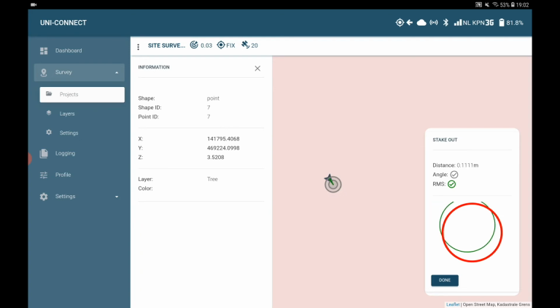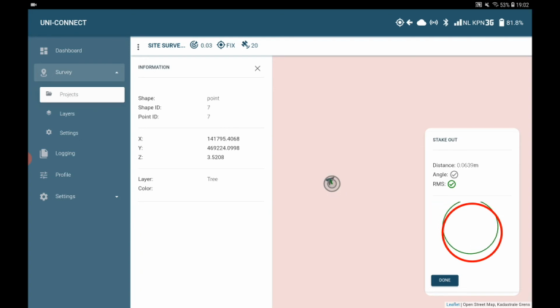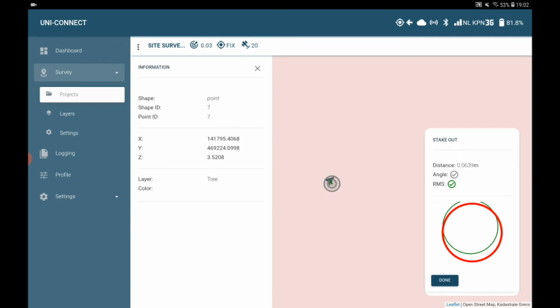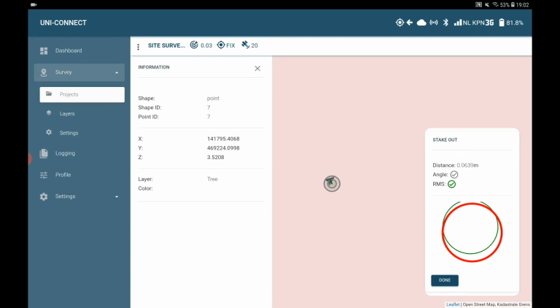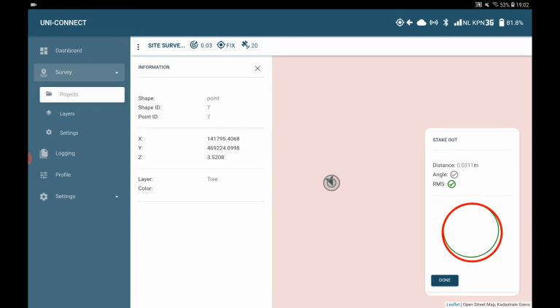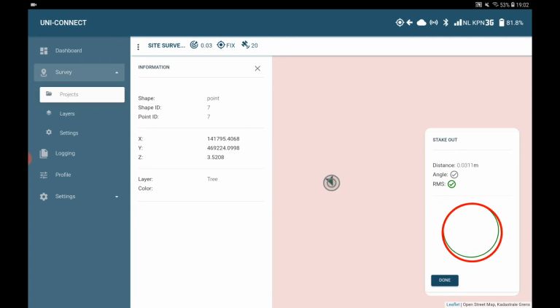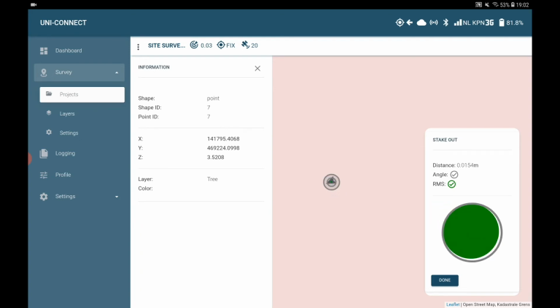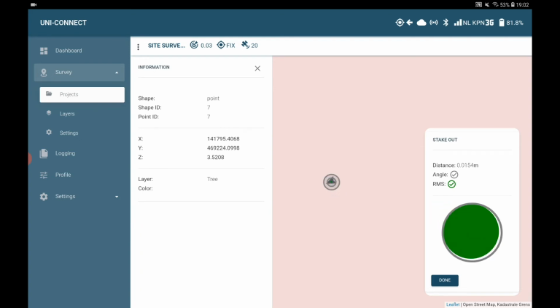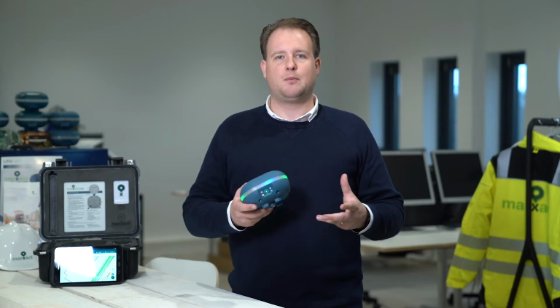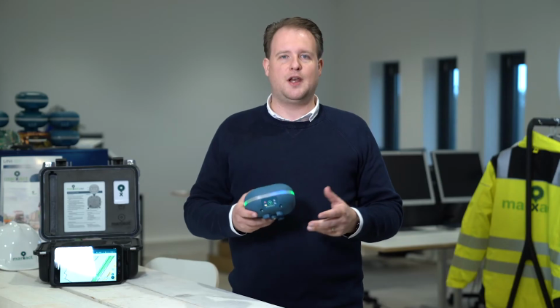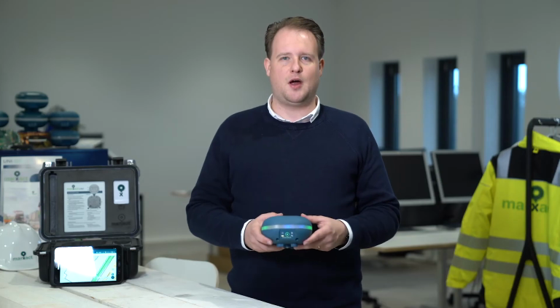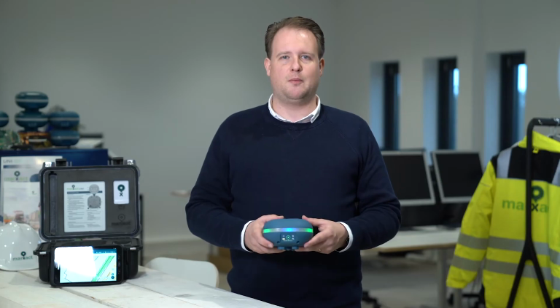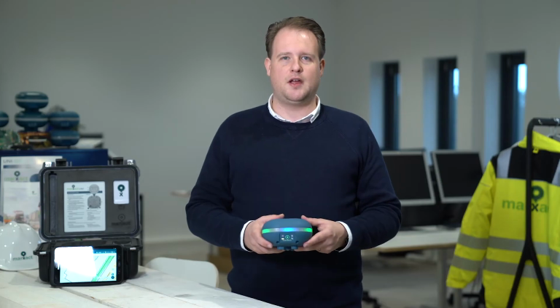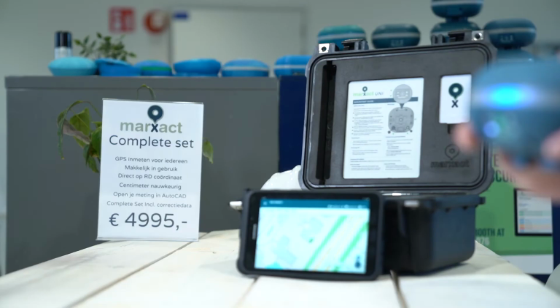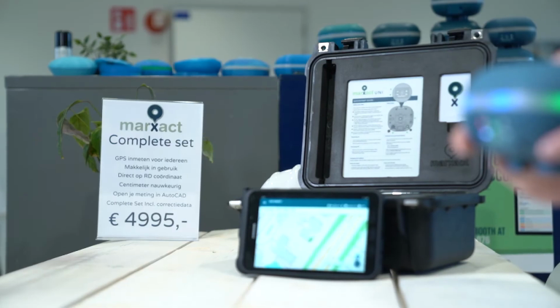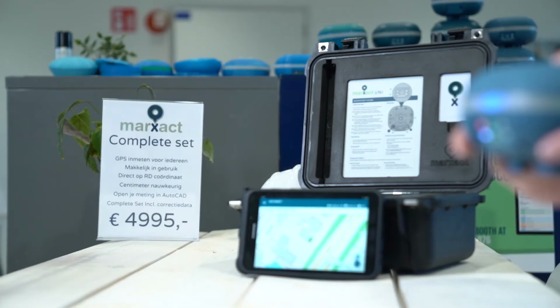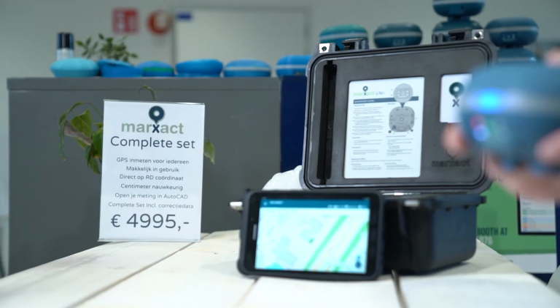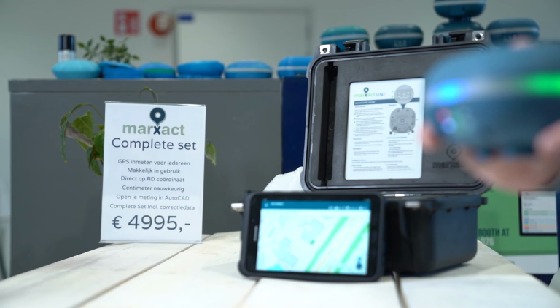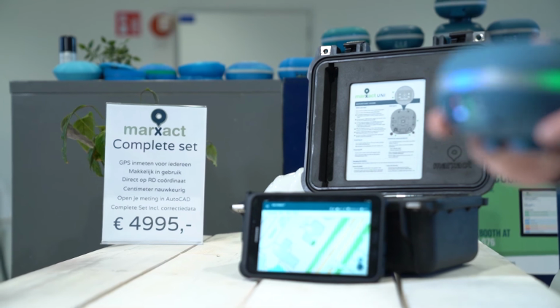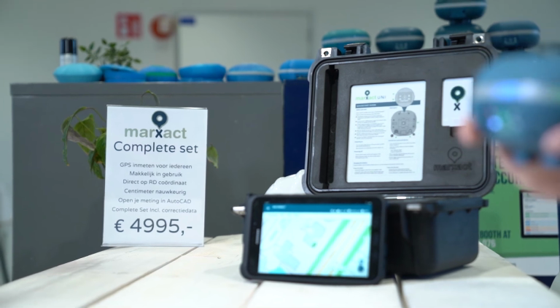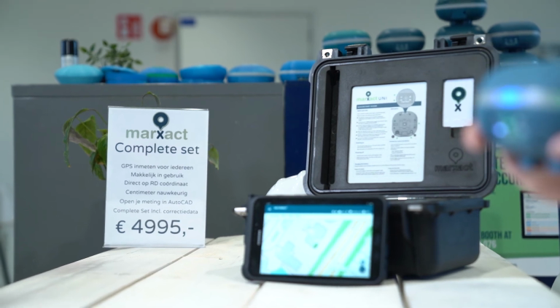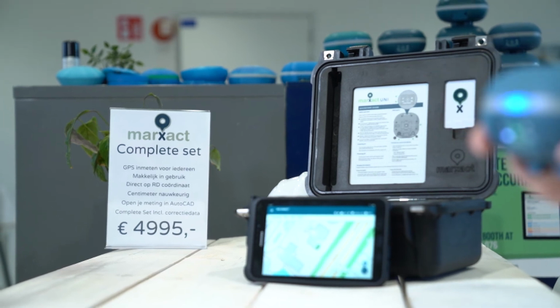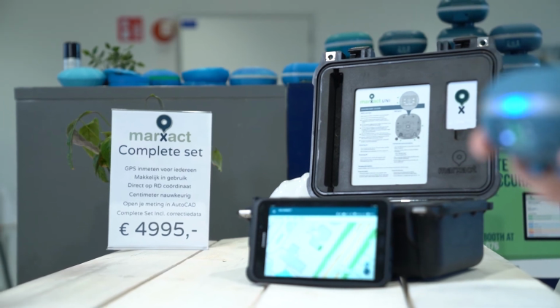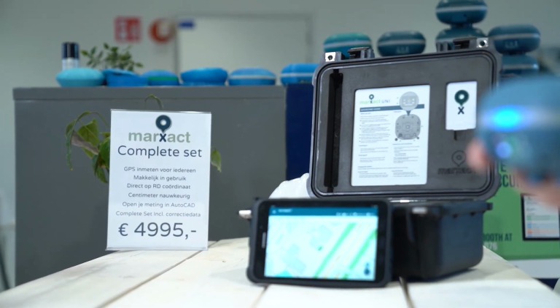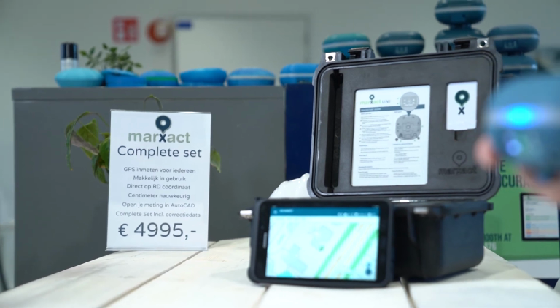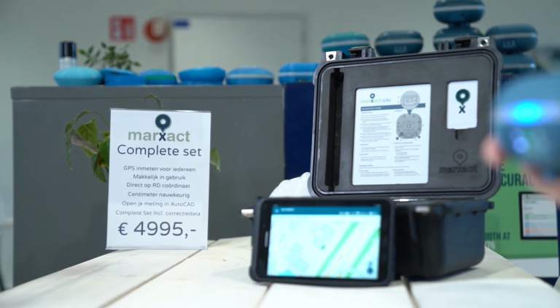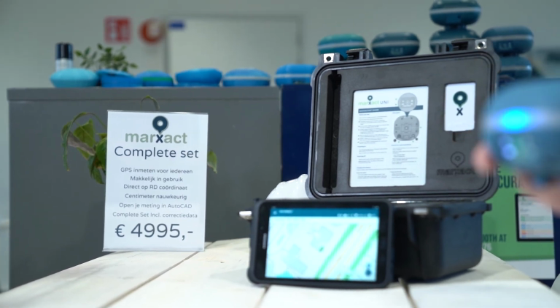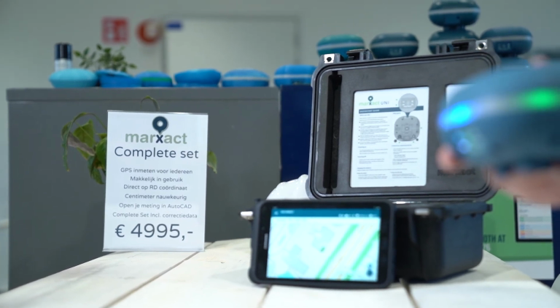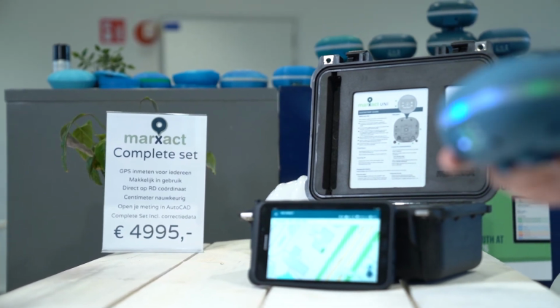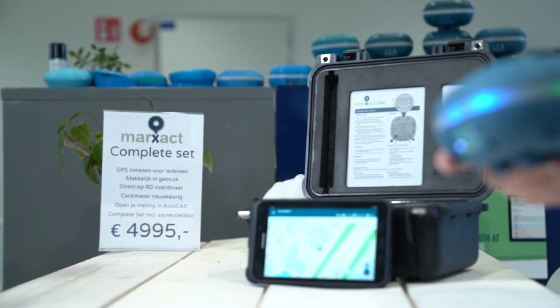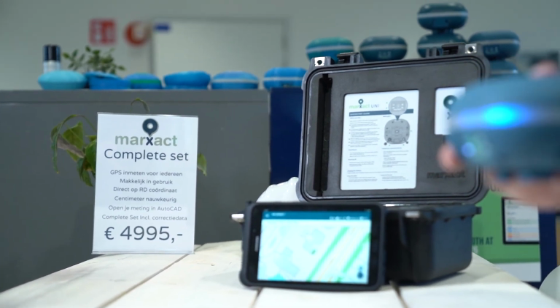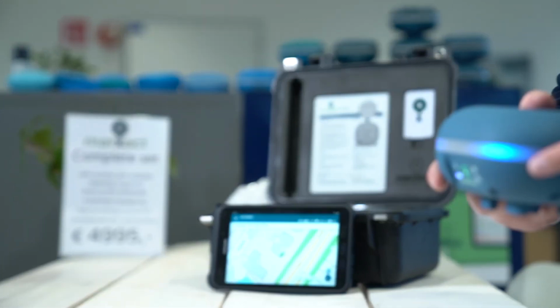The UniComplete package is completely plug and play, making sure that without any surveying knowledge, you can start measuring tomorrow.